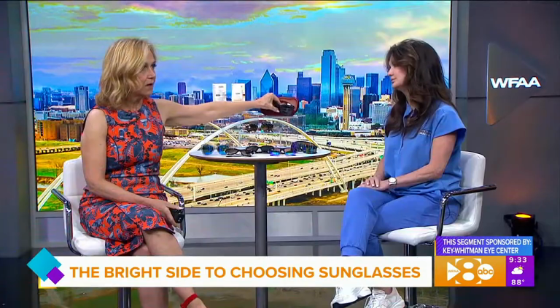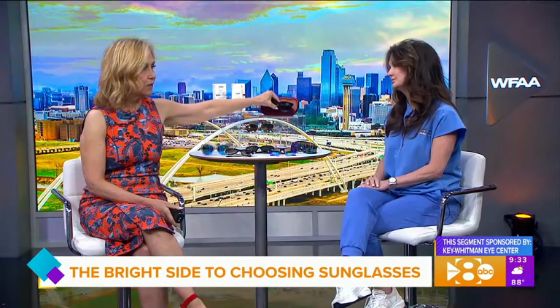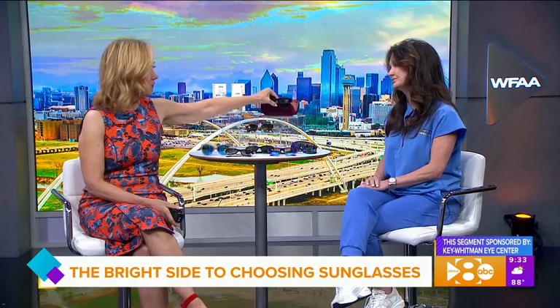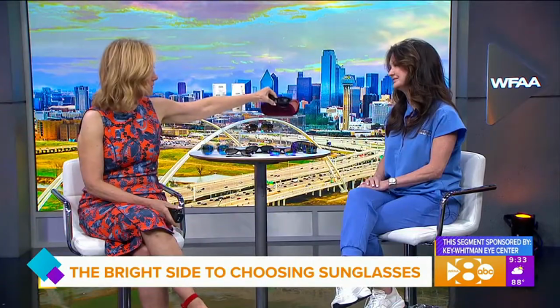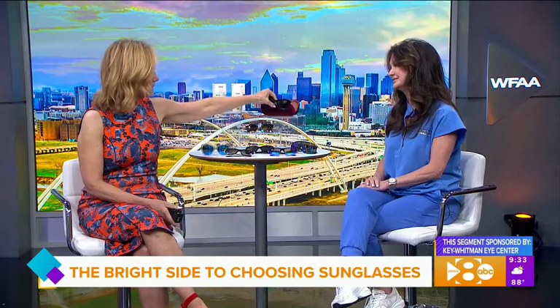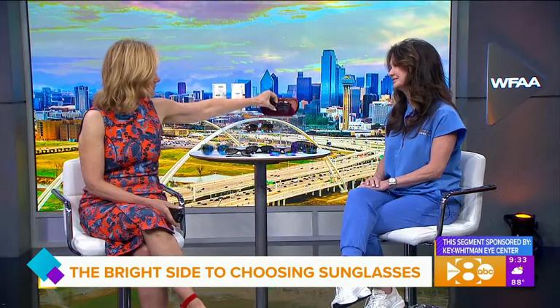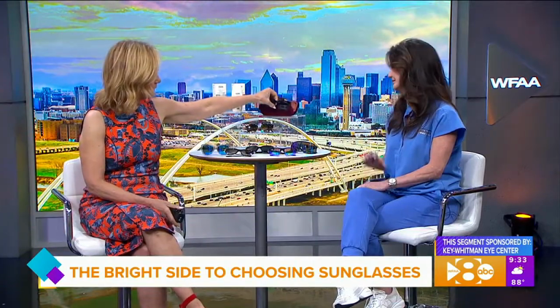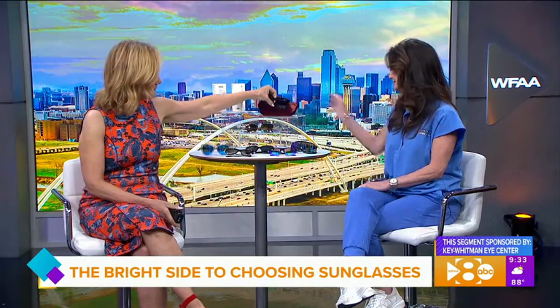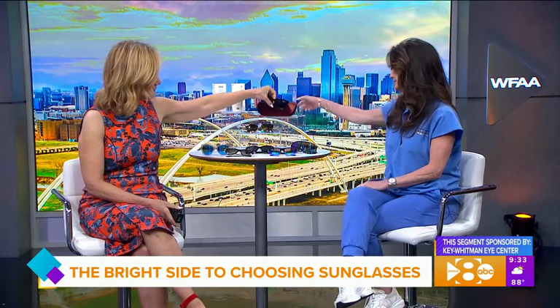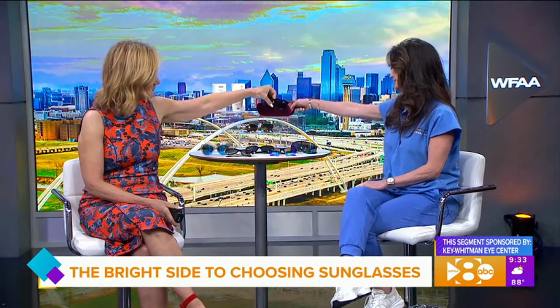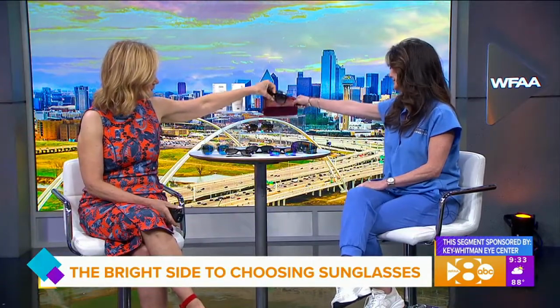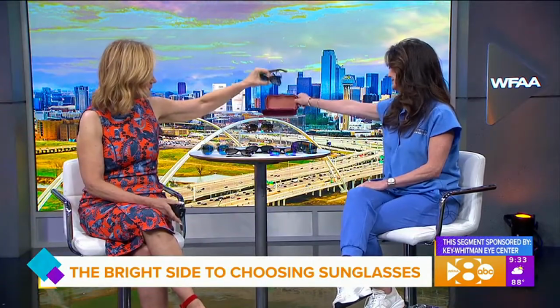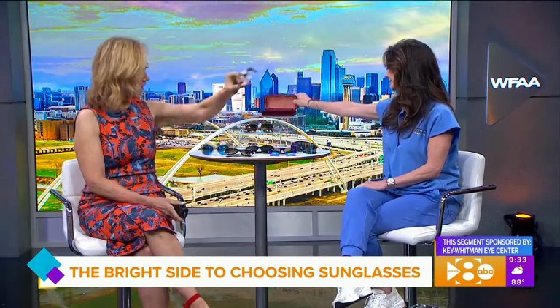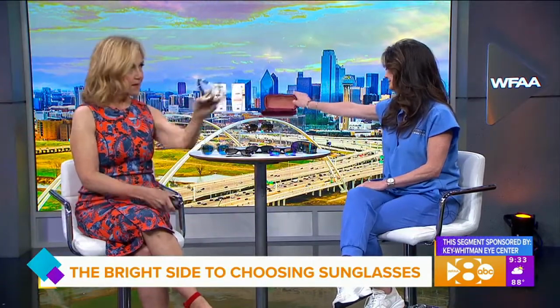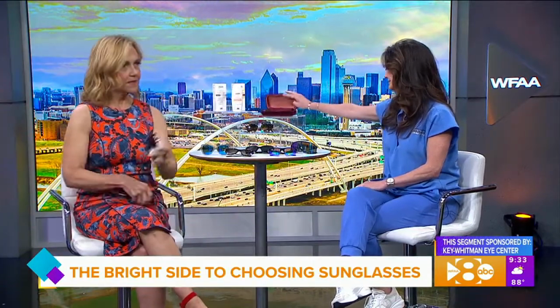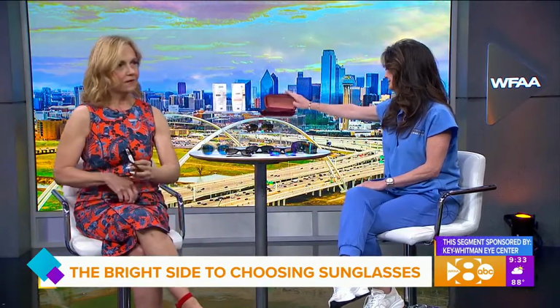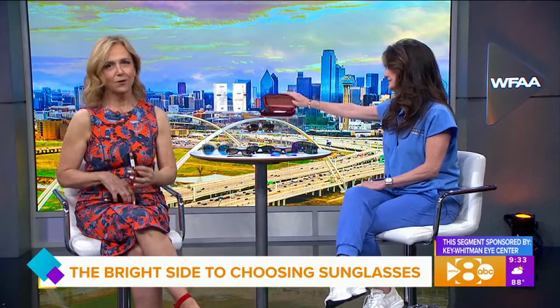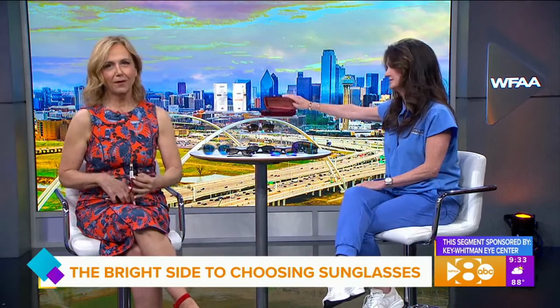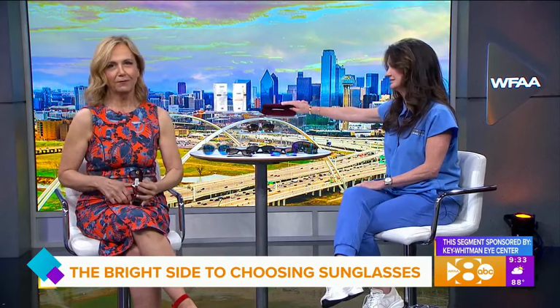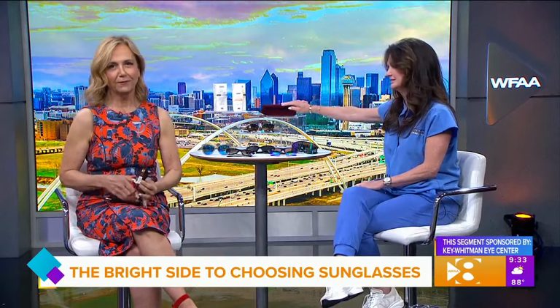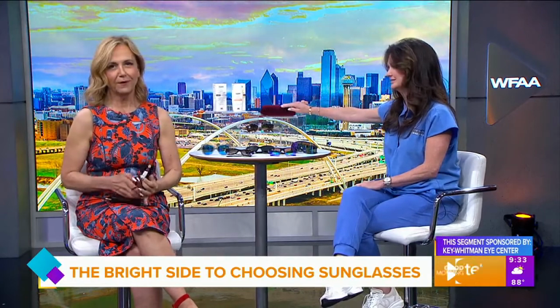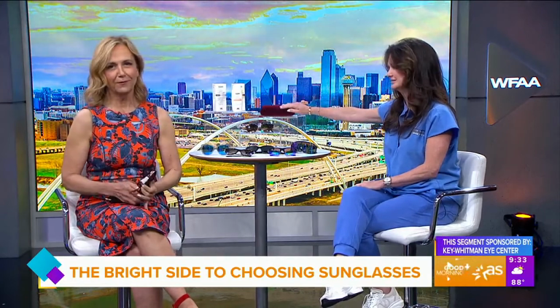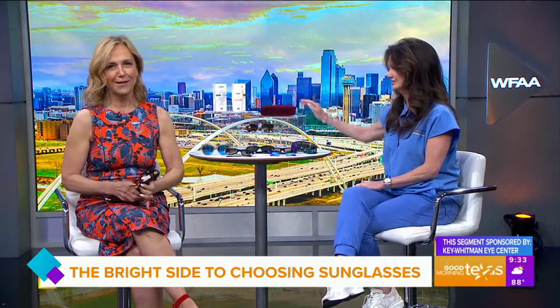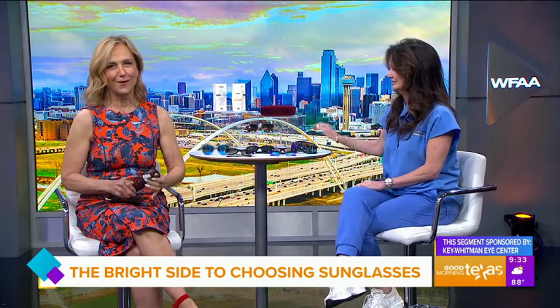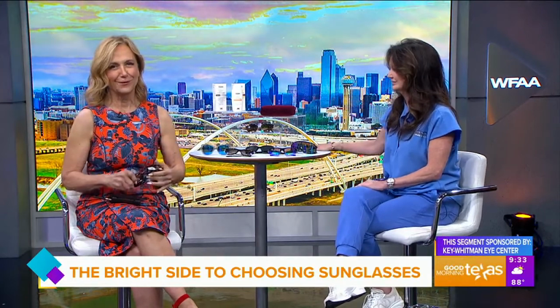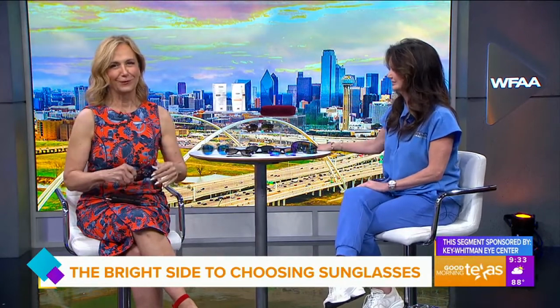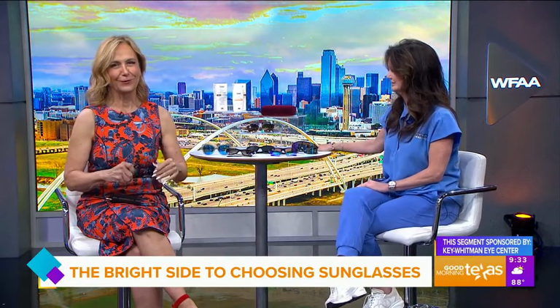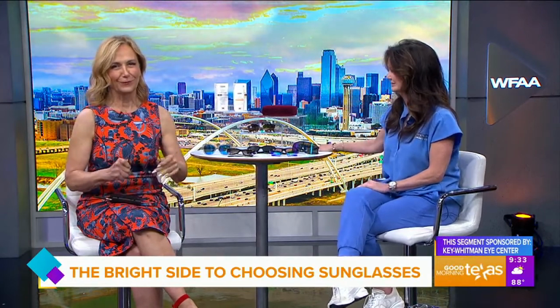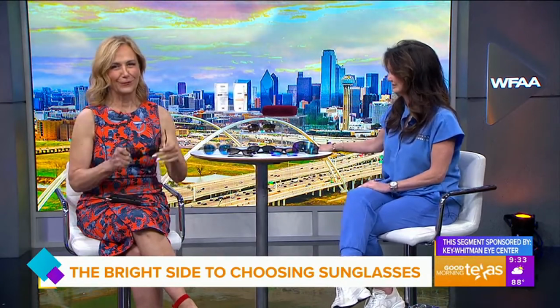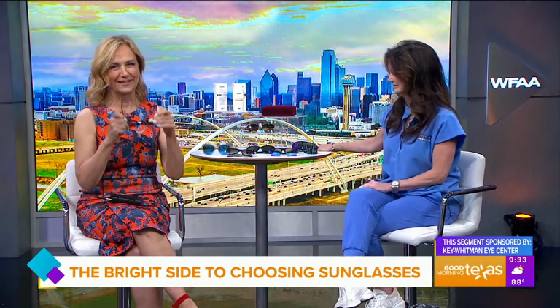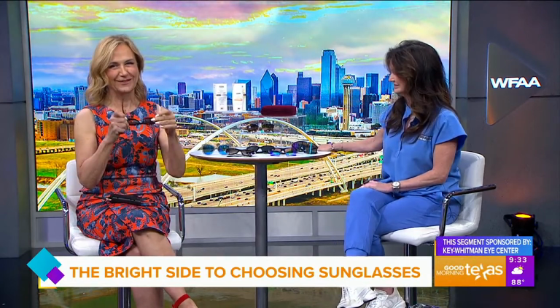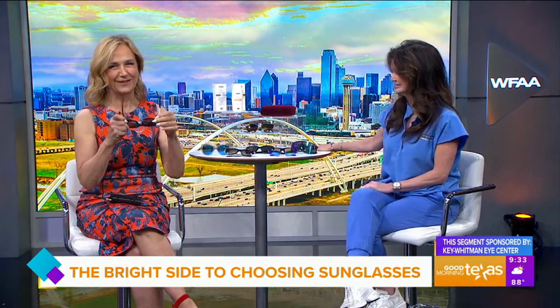So sunglasses are good for your eyes, they also help prevent wrinkles, and they also look really good.